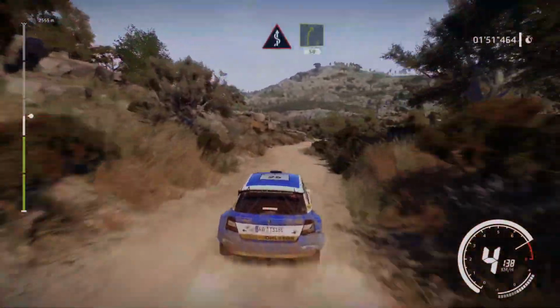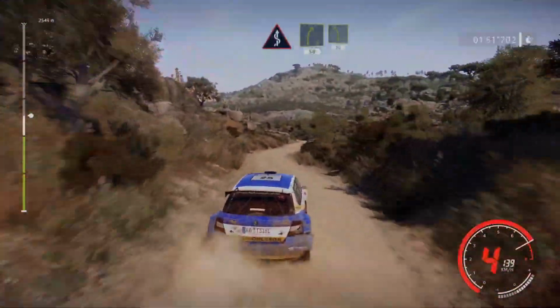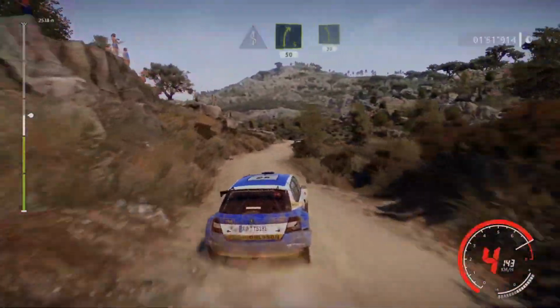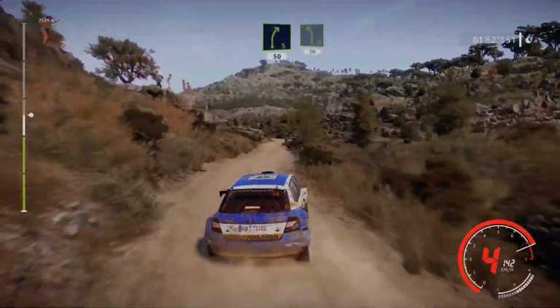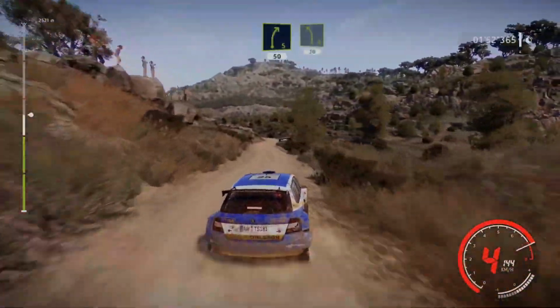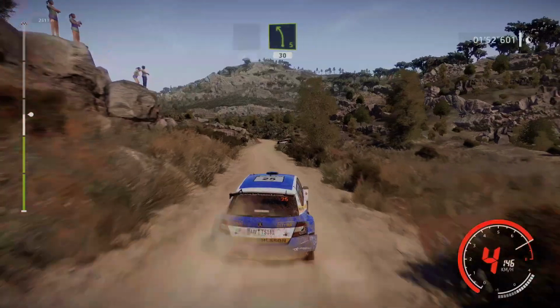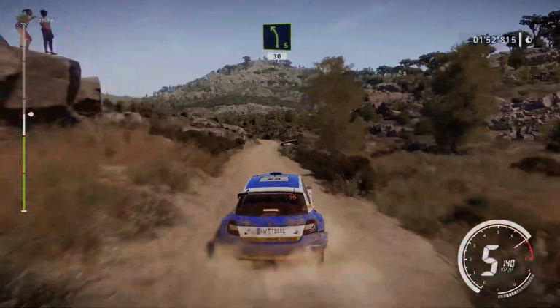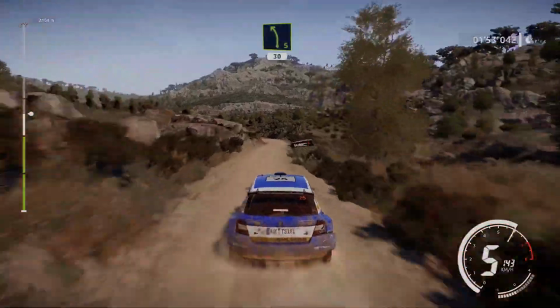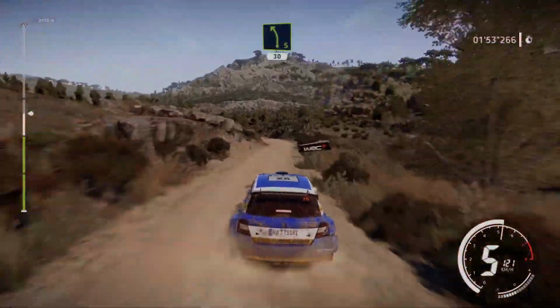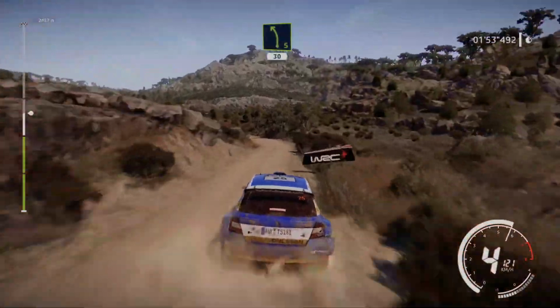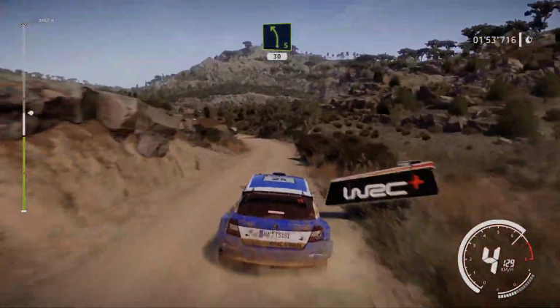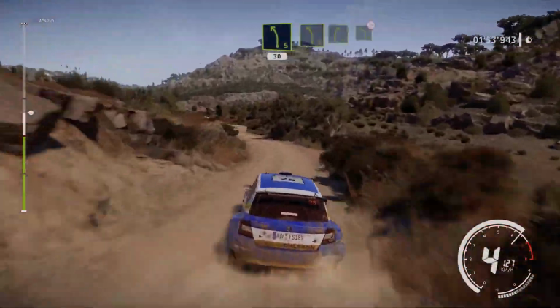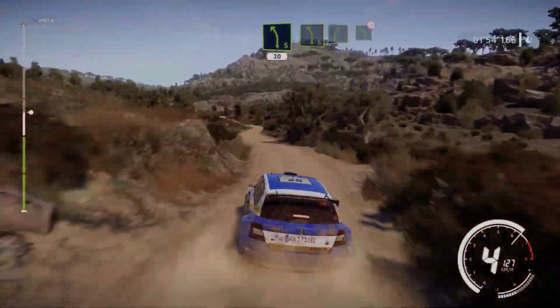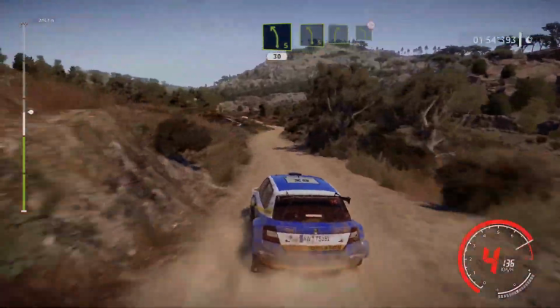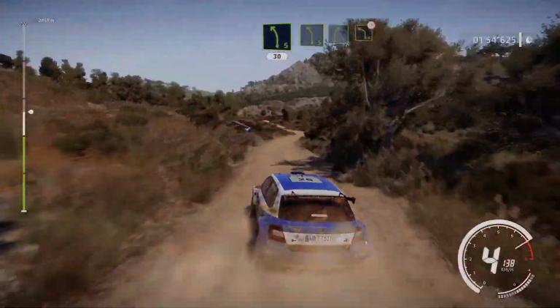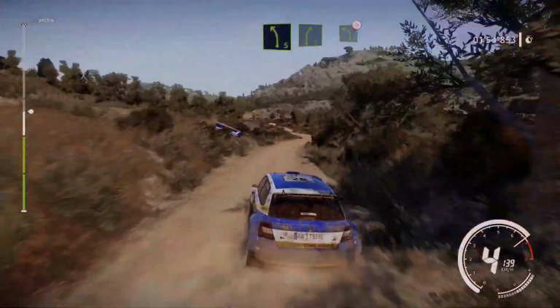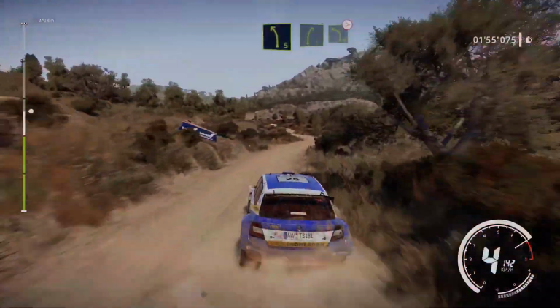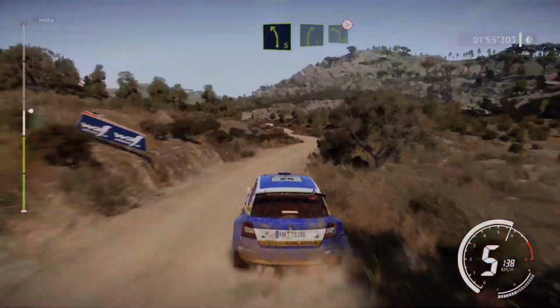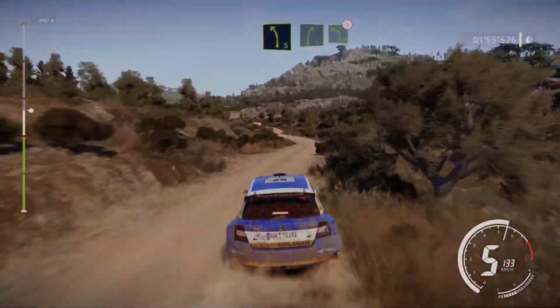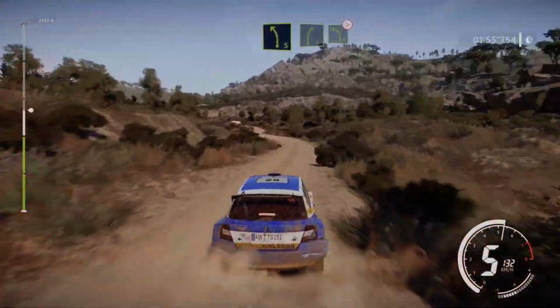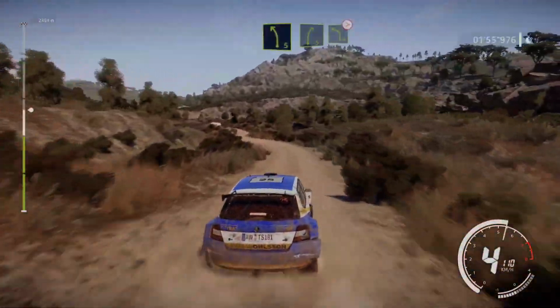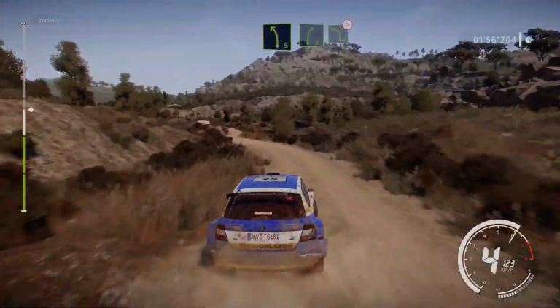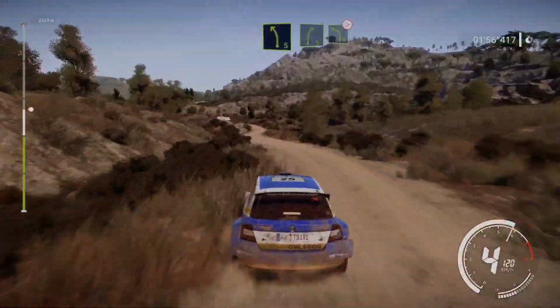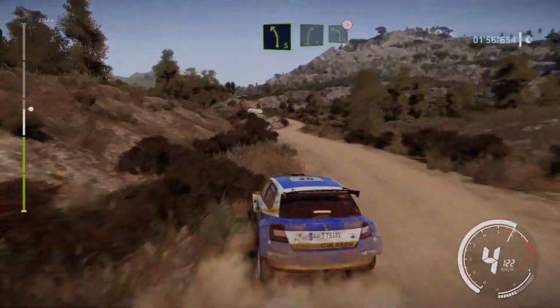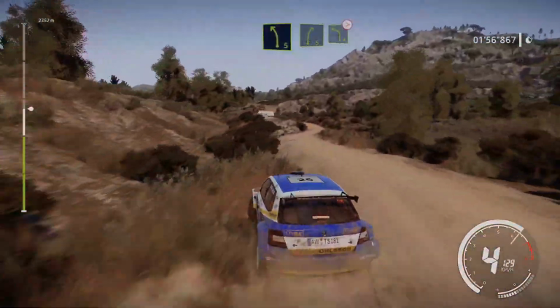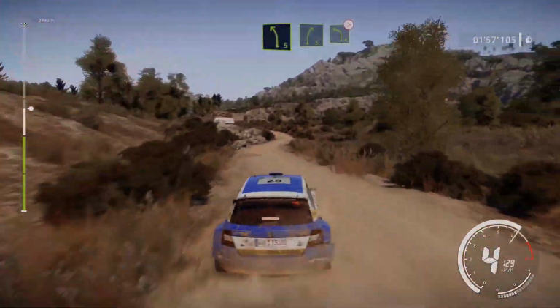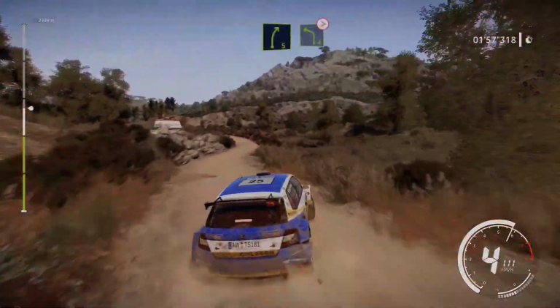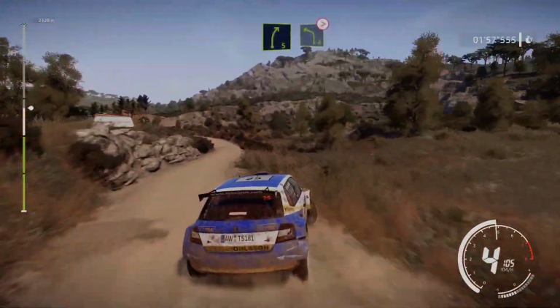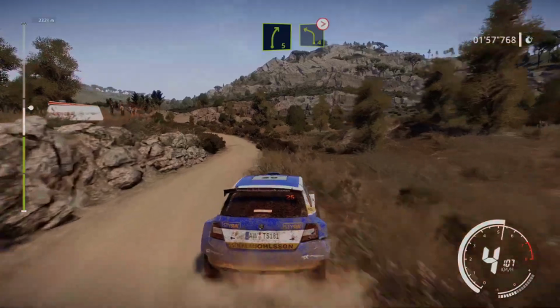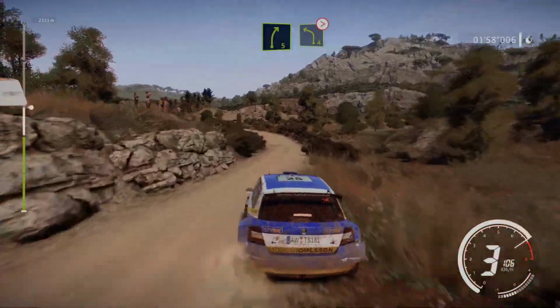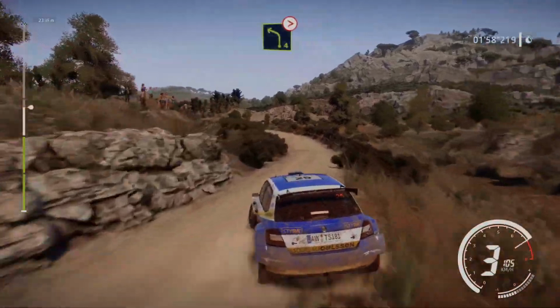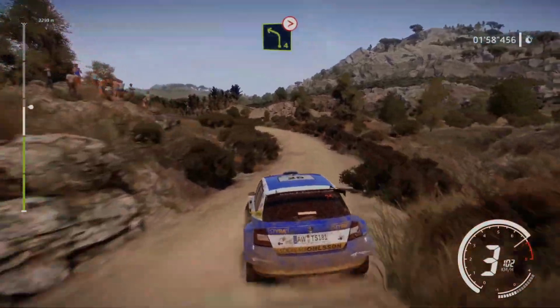Left 5 short, 30, keep middle, and left 5 short, cut, into right 5, and left 4, tightens, very long, keep in.